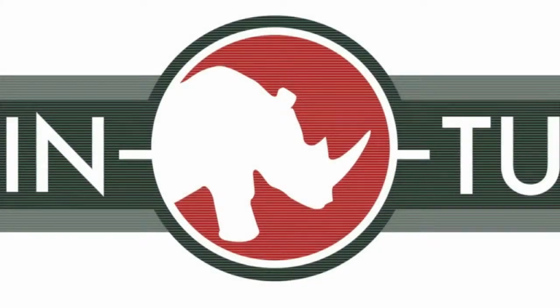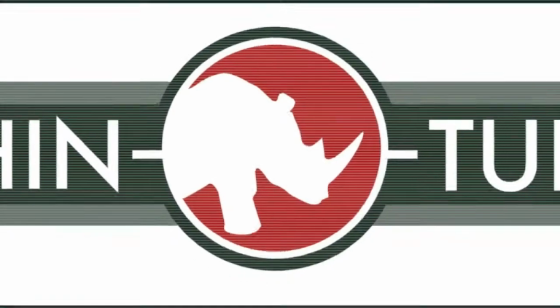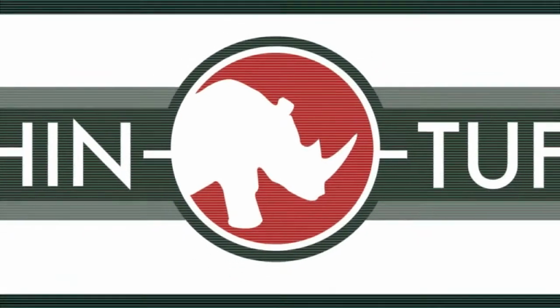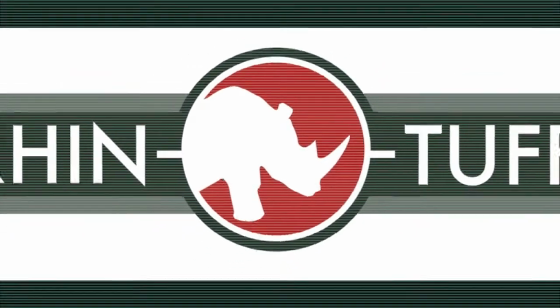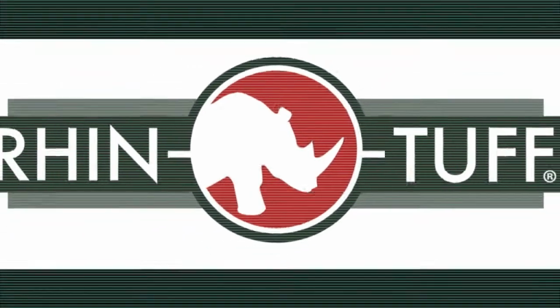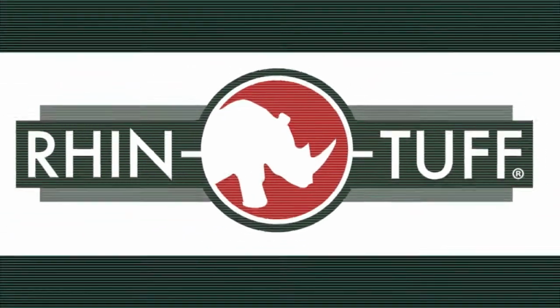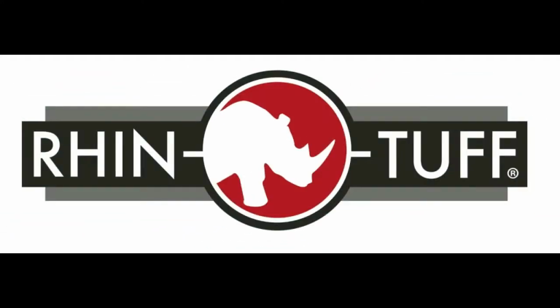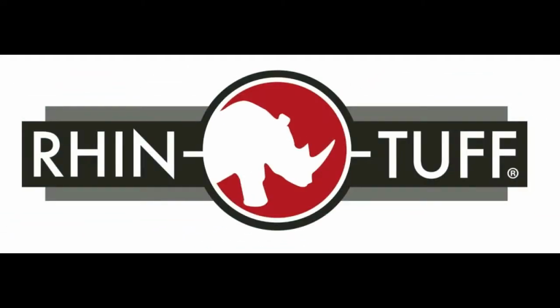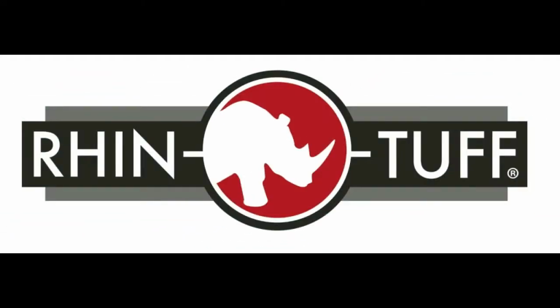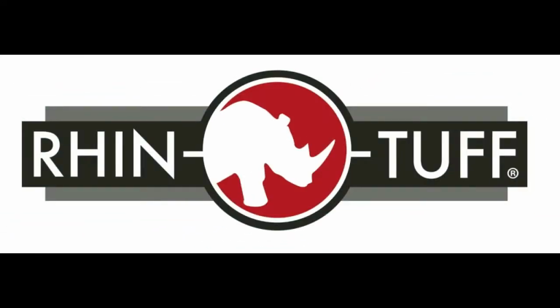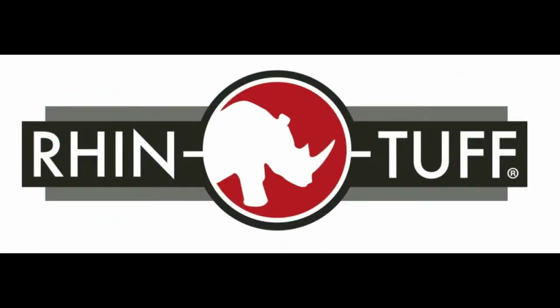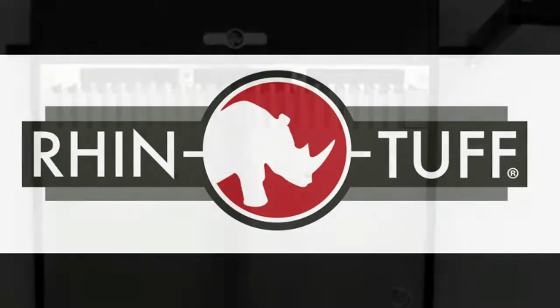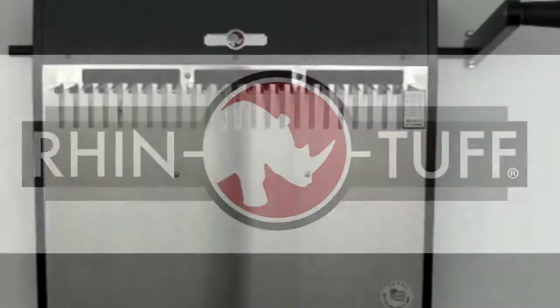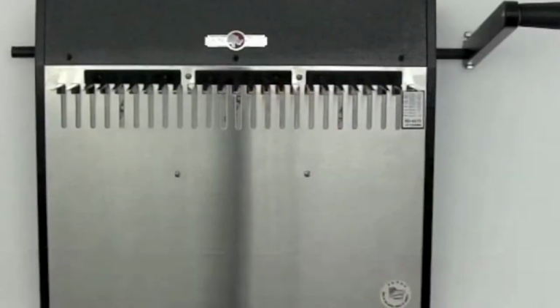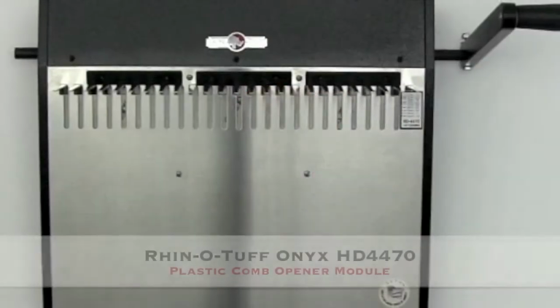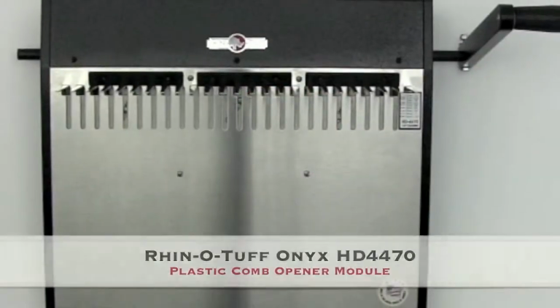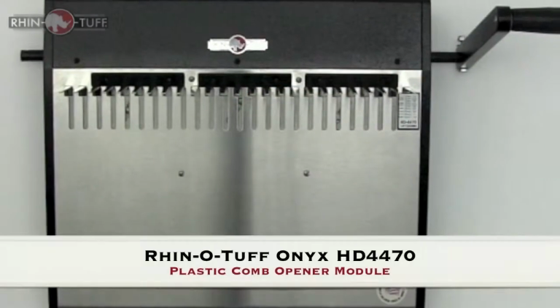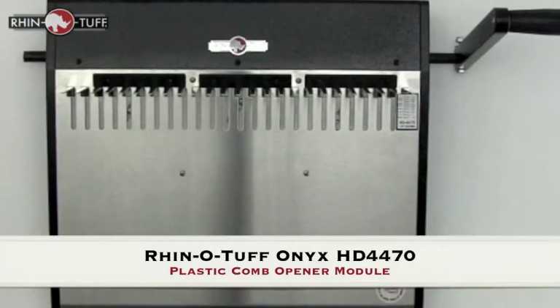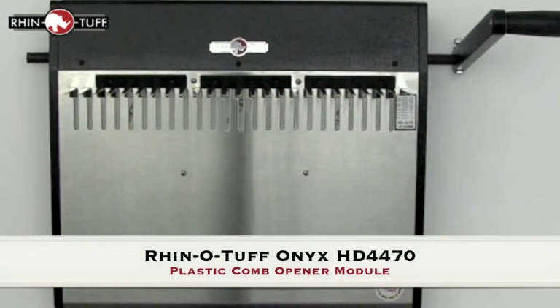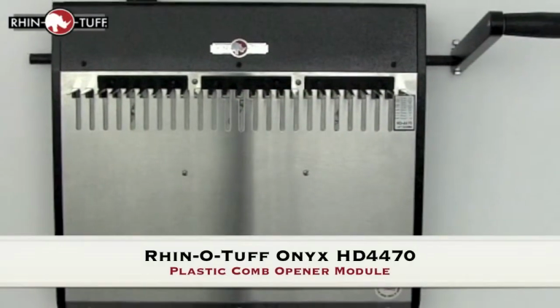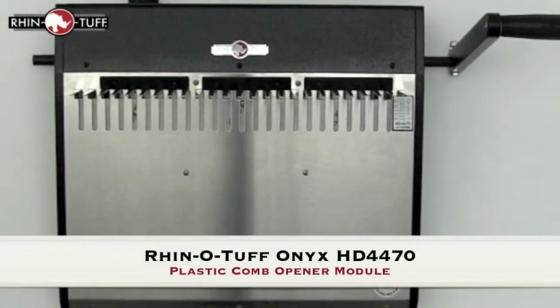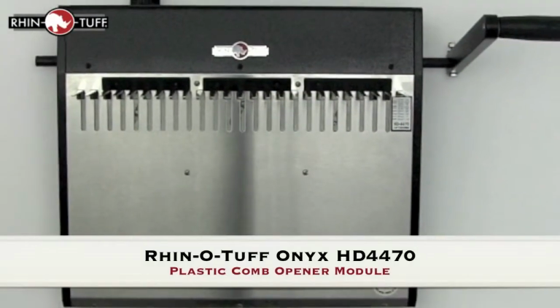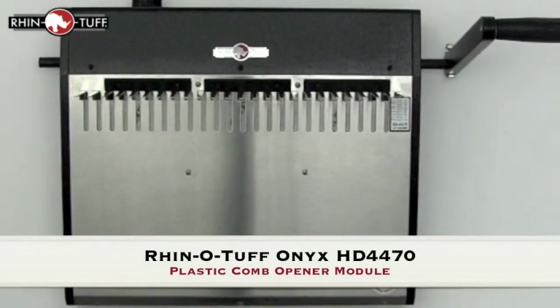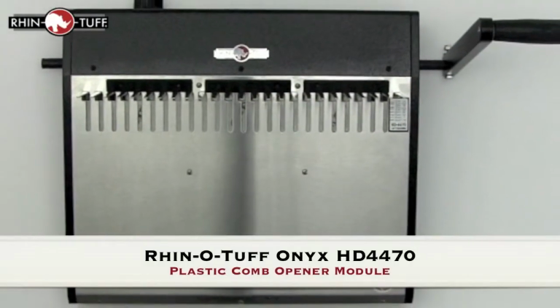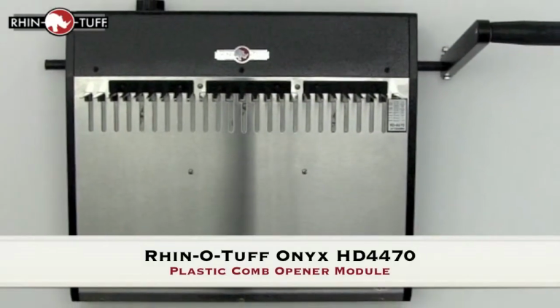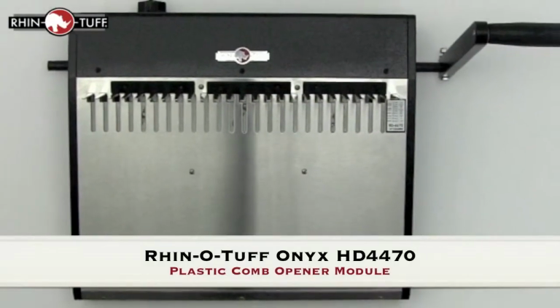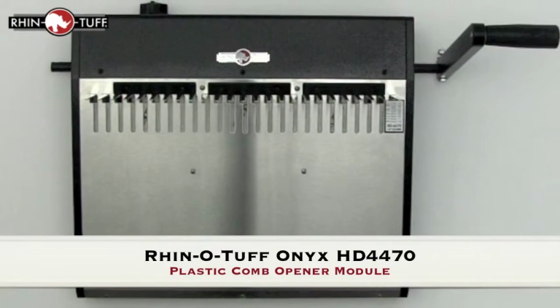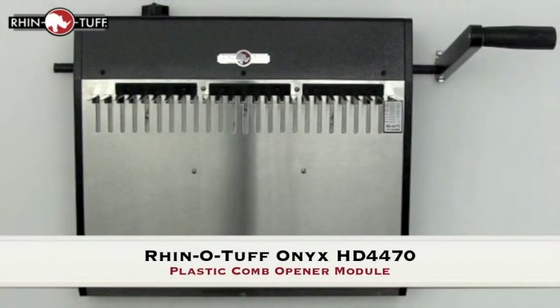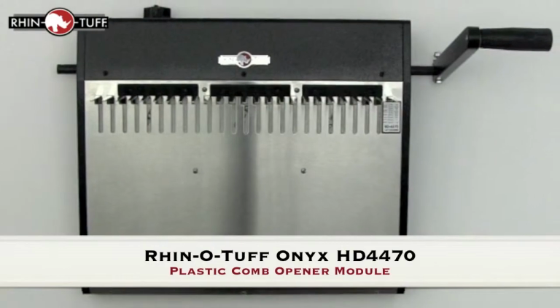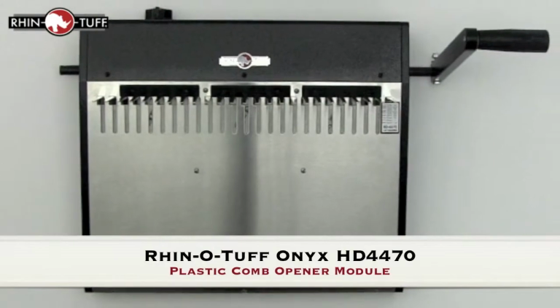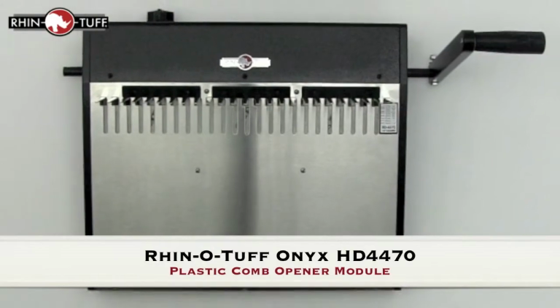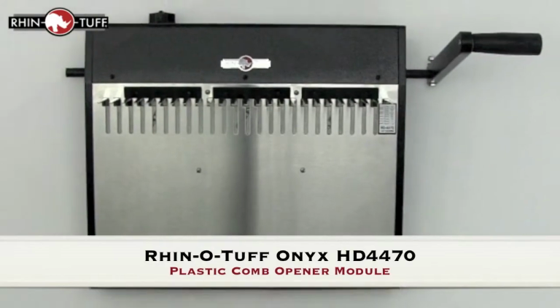This is RhinoTough. Let's take a look at the Onyx HD4470, a plastic comb opener module.